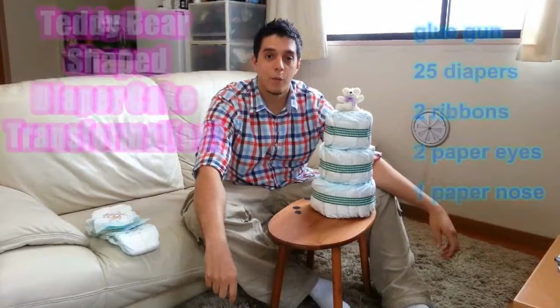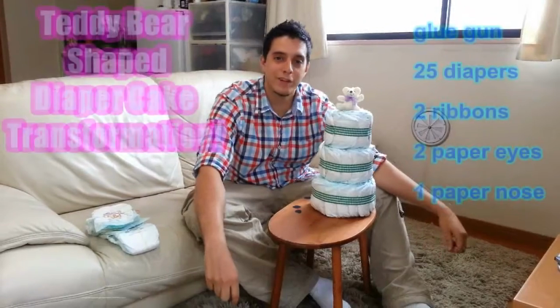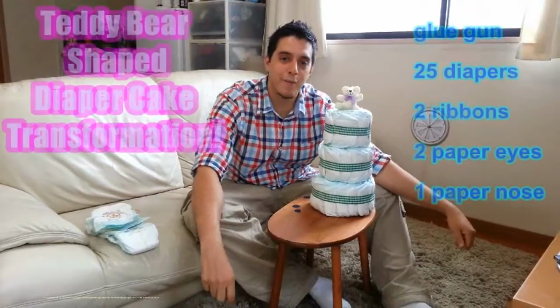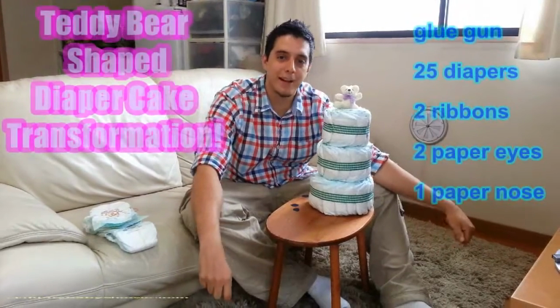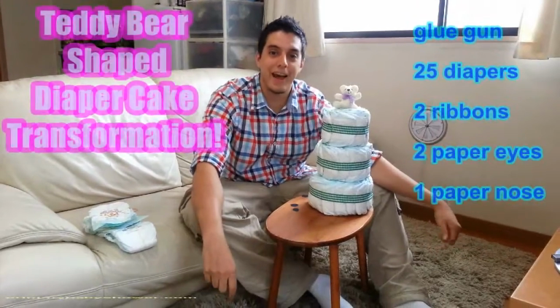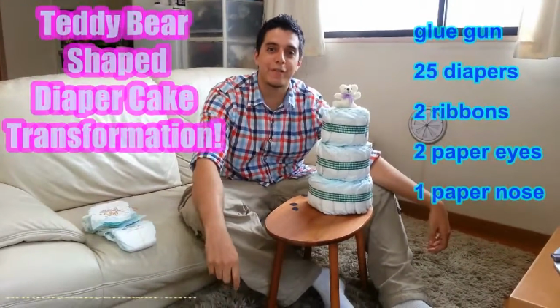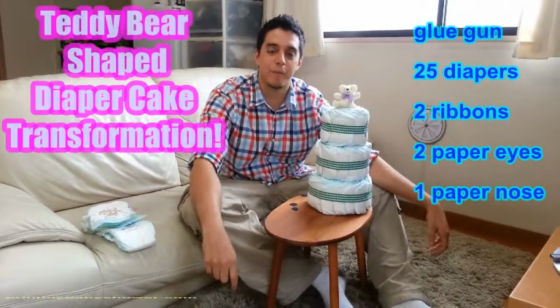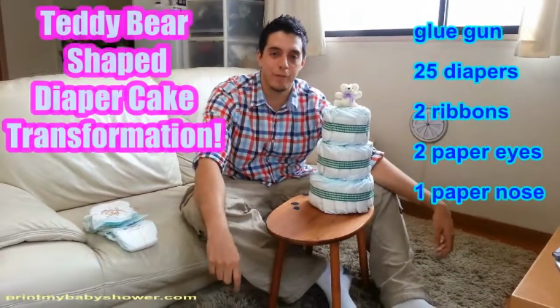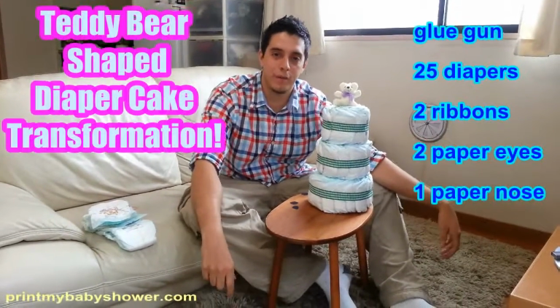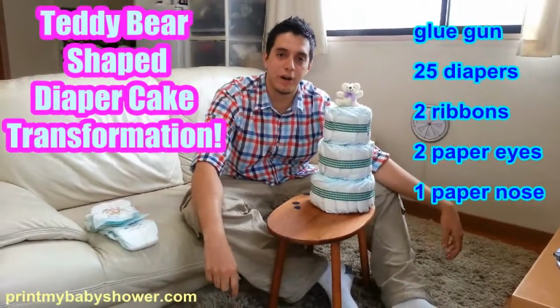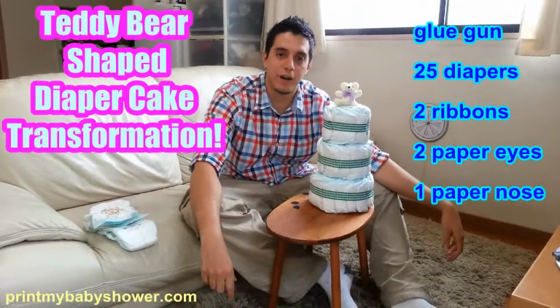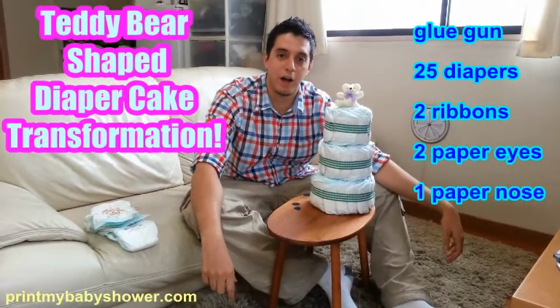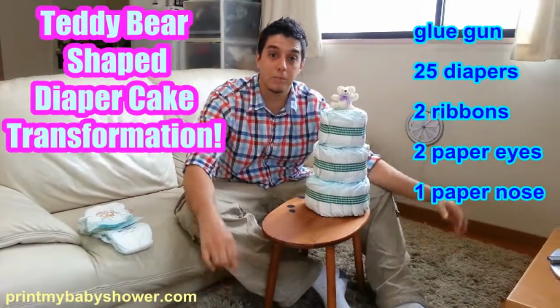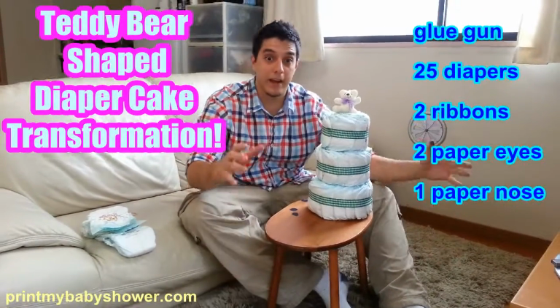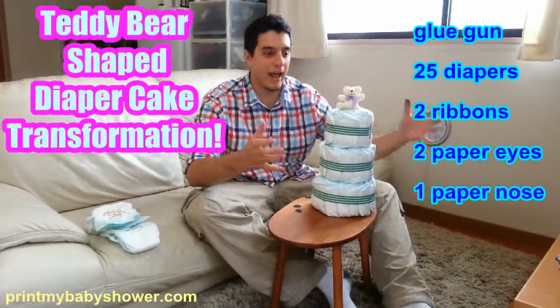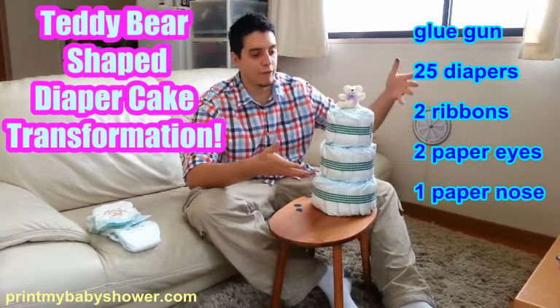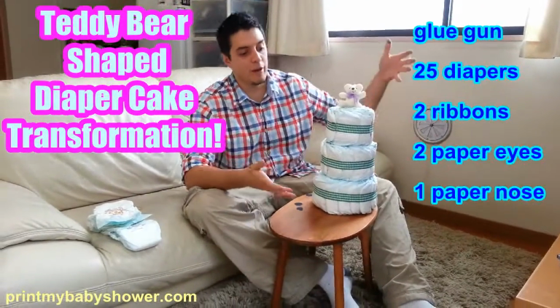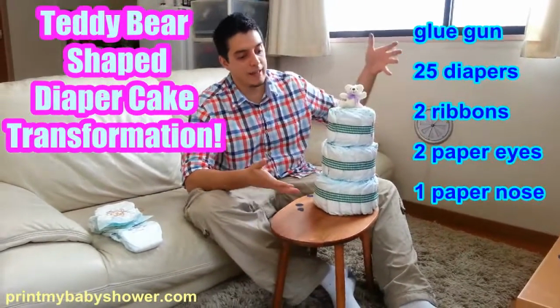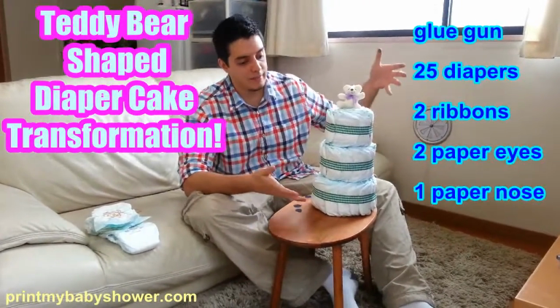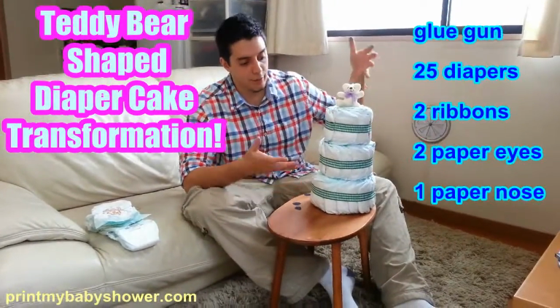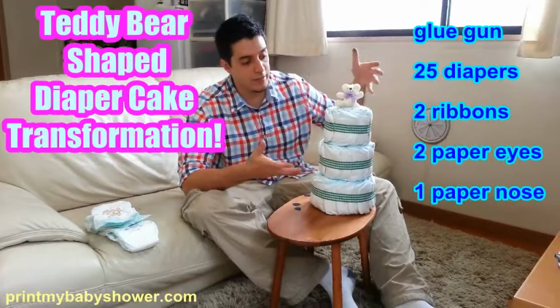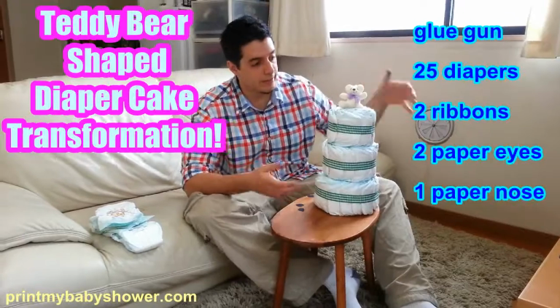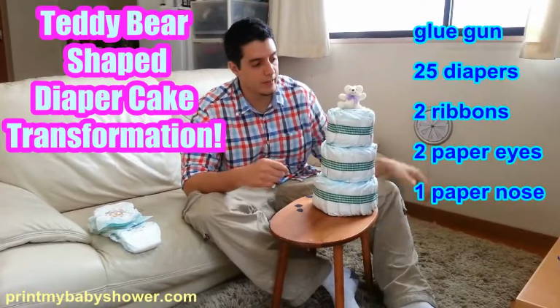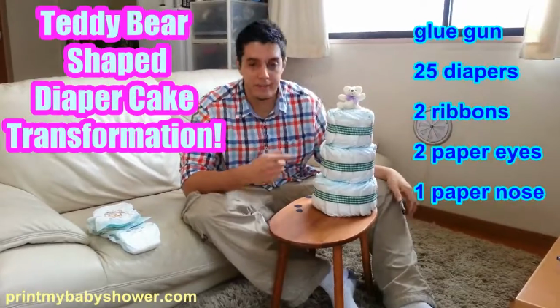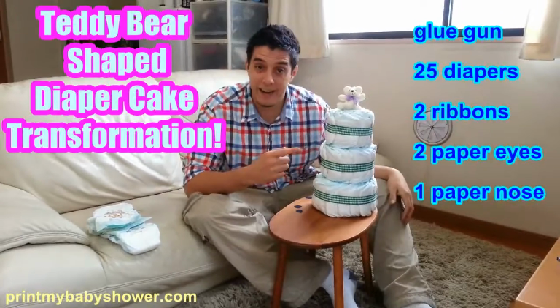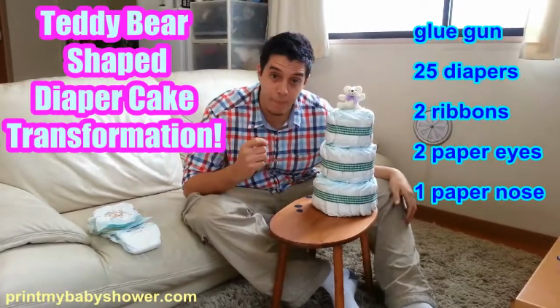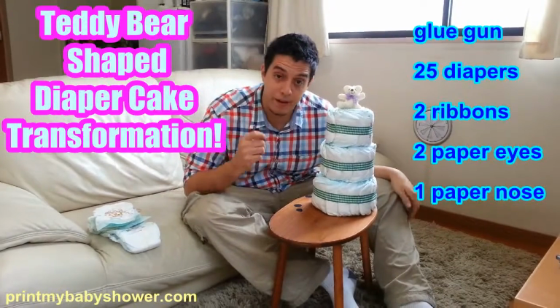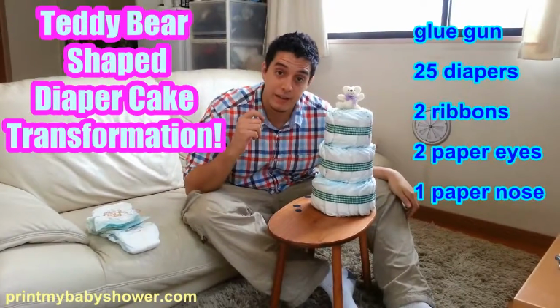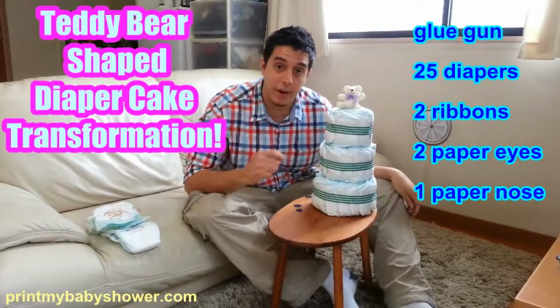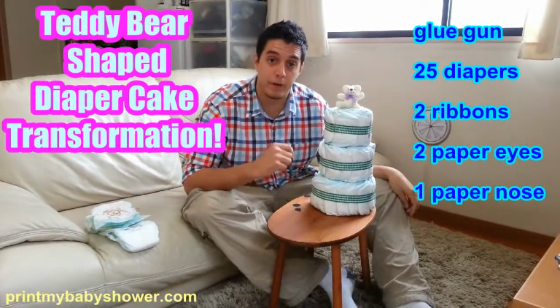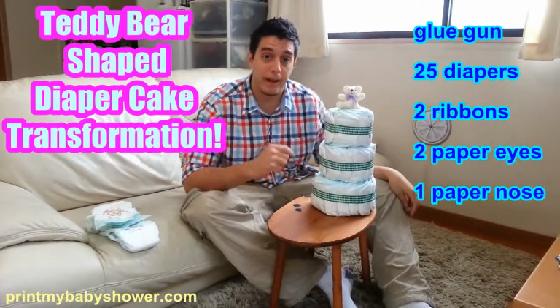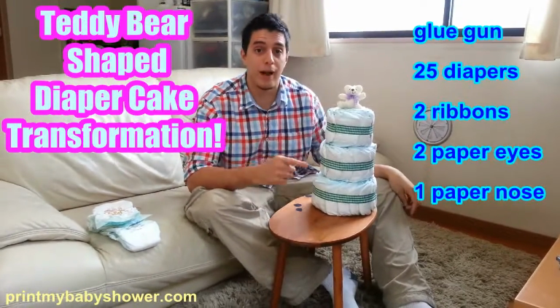Hey everybody, it's Ike from PrintMyBabyShower.com. Today I have for you a classic three-tier teddy bear diaper cake wrap.